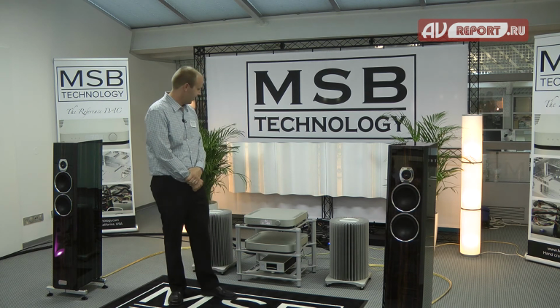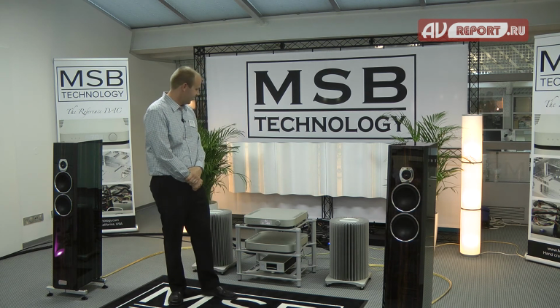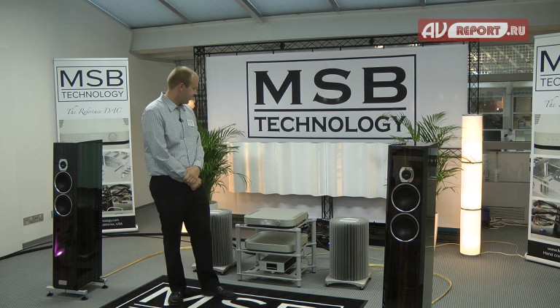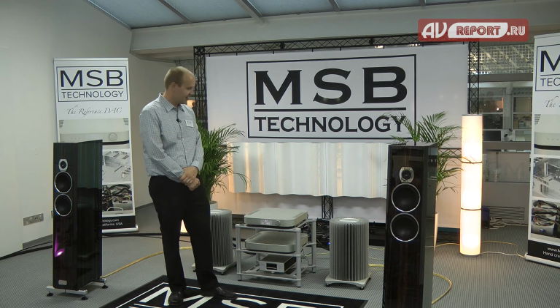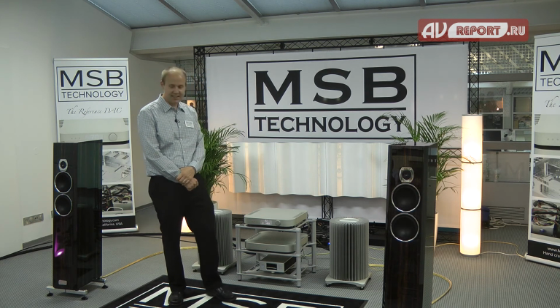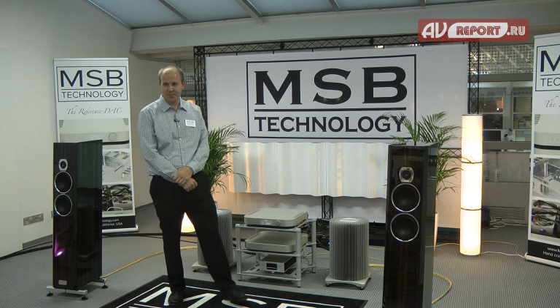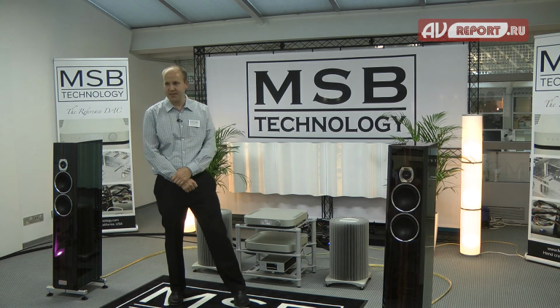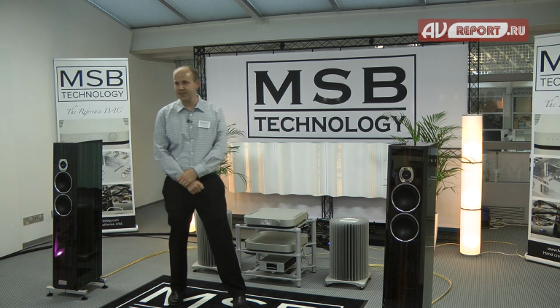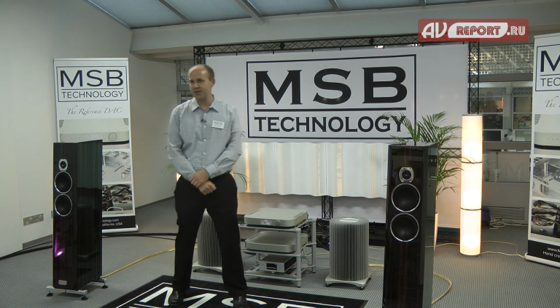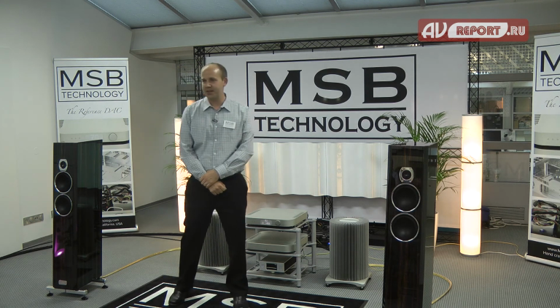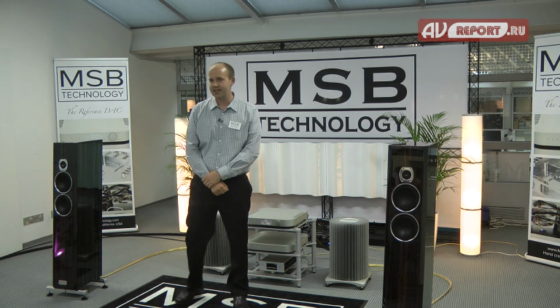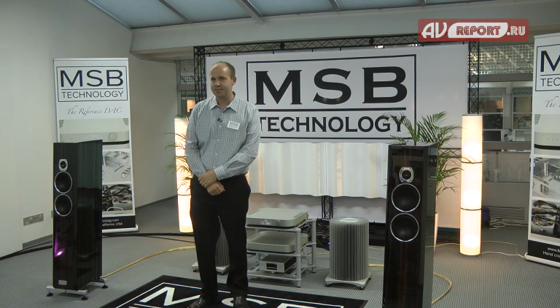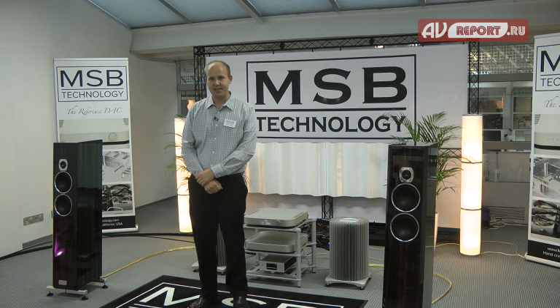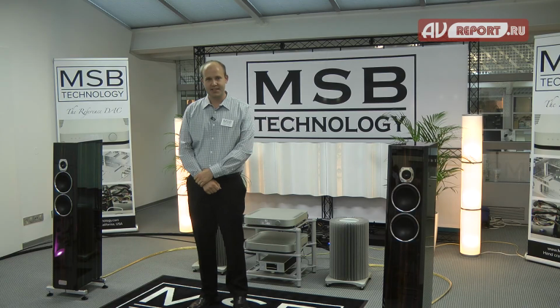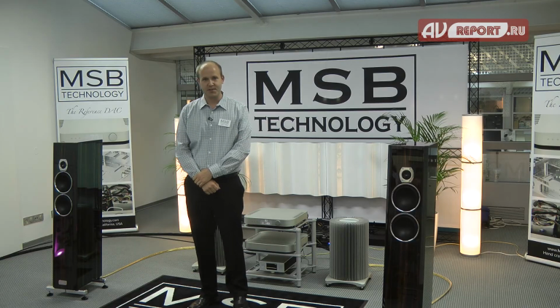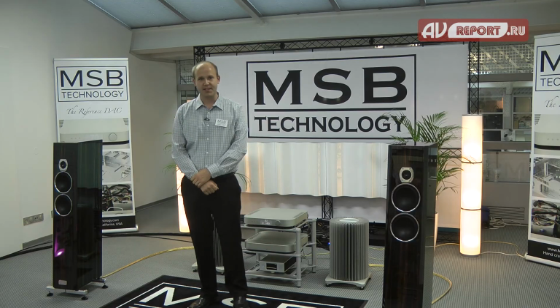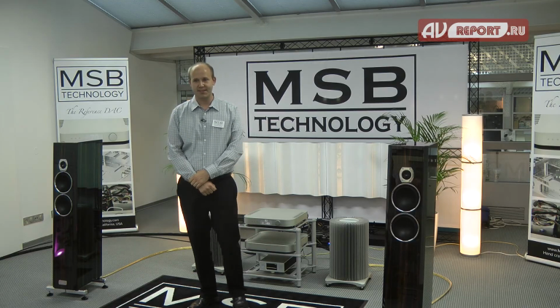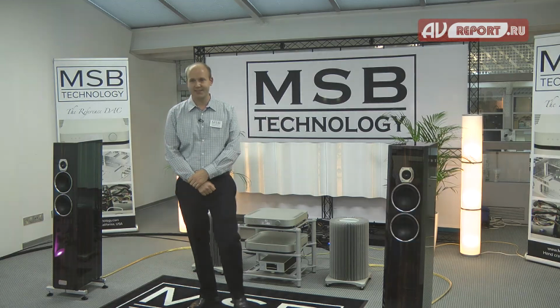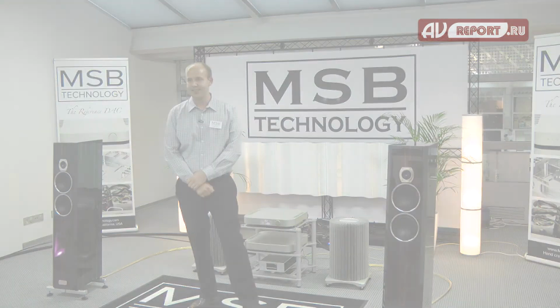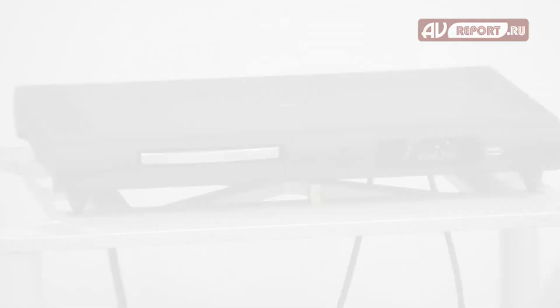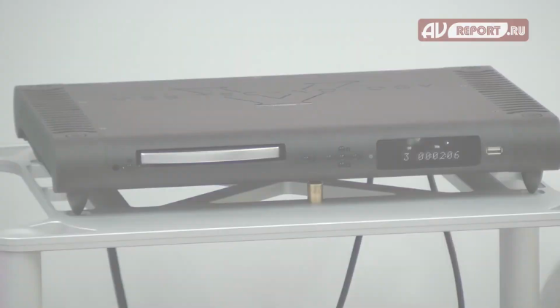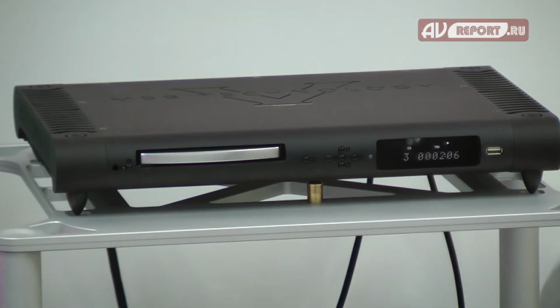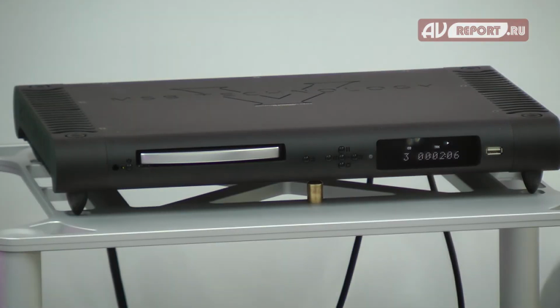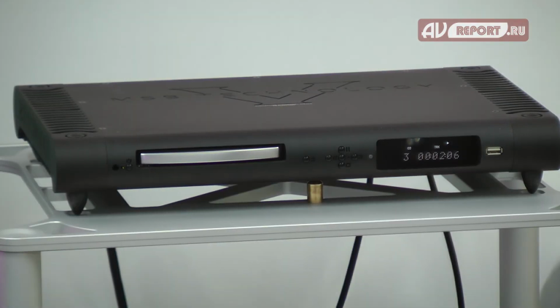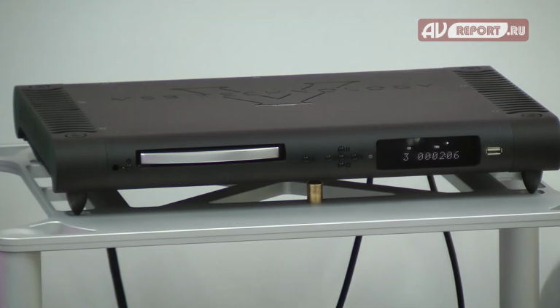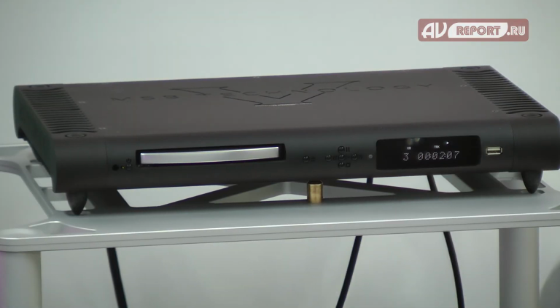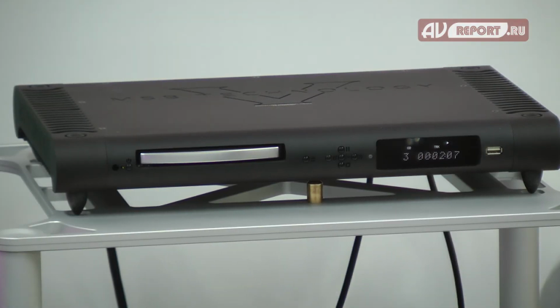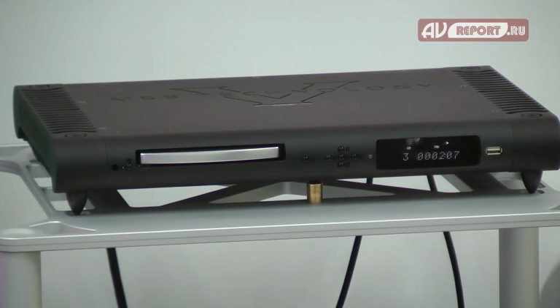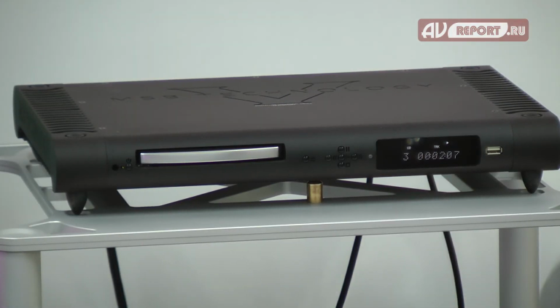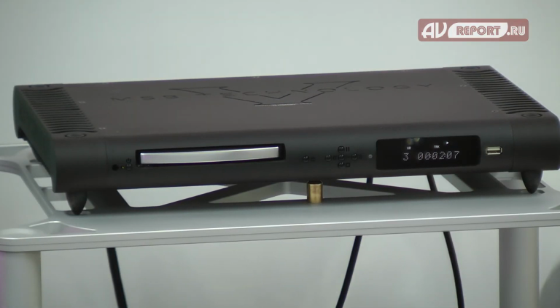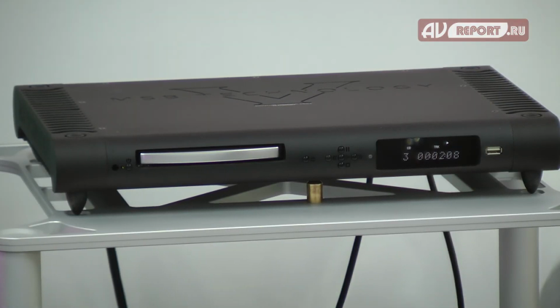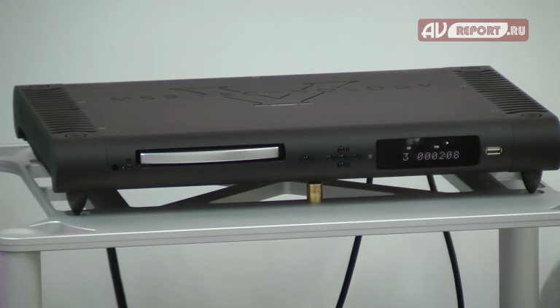I think that's about it, so we can play some music.